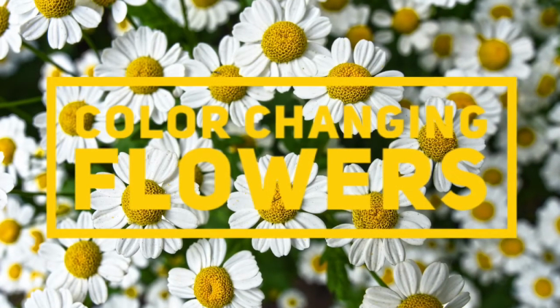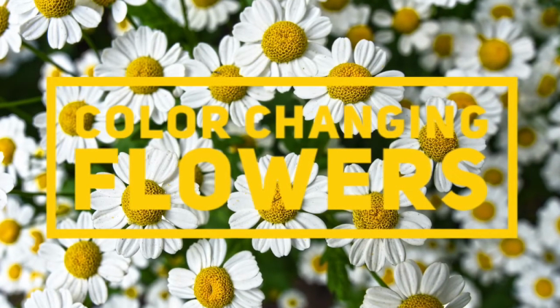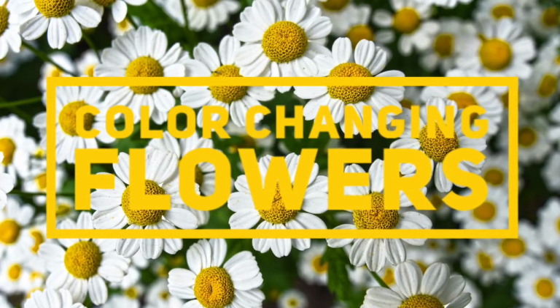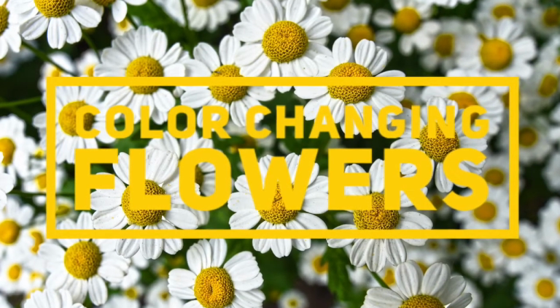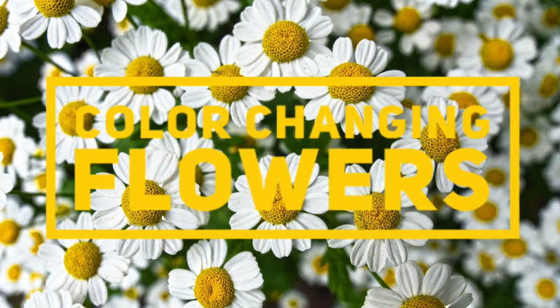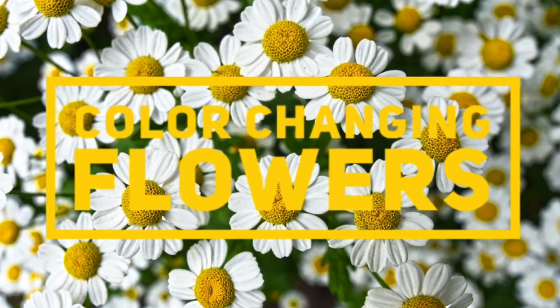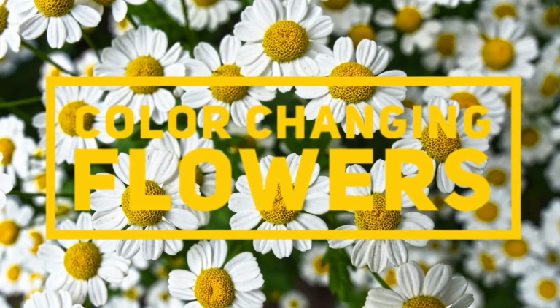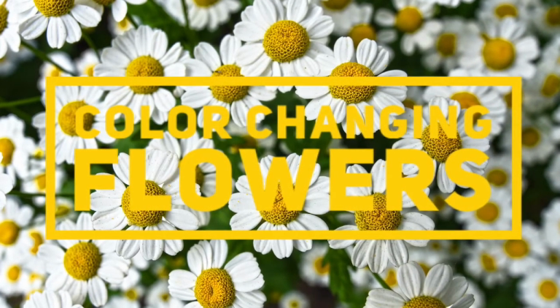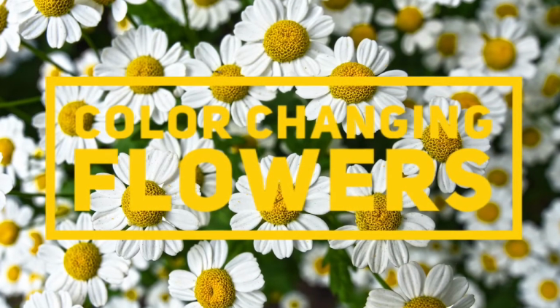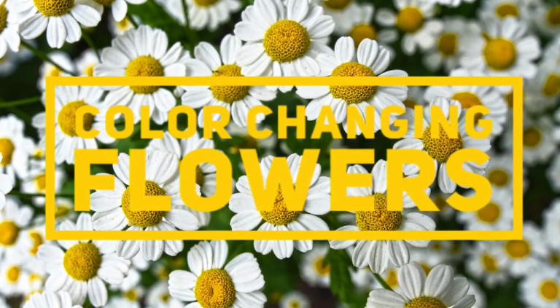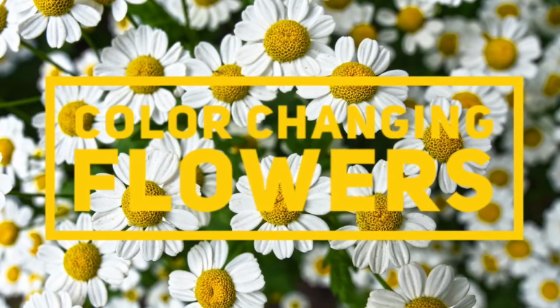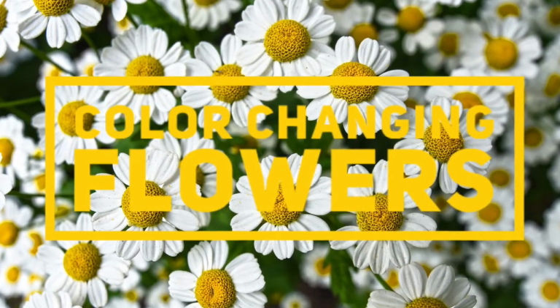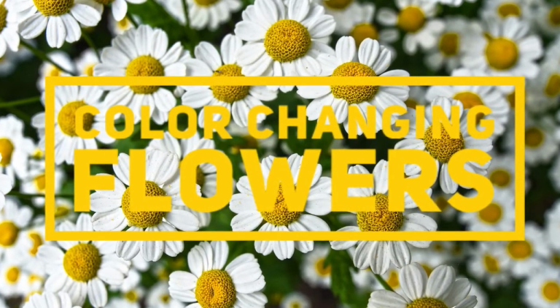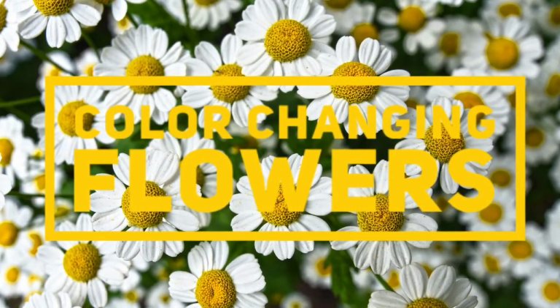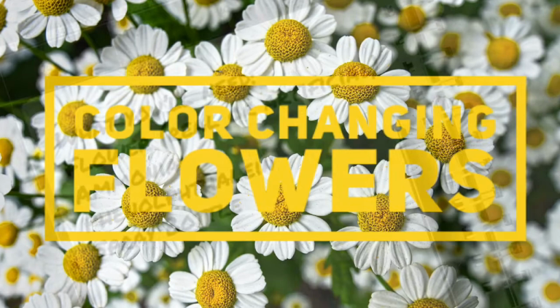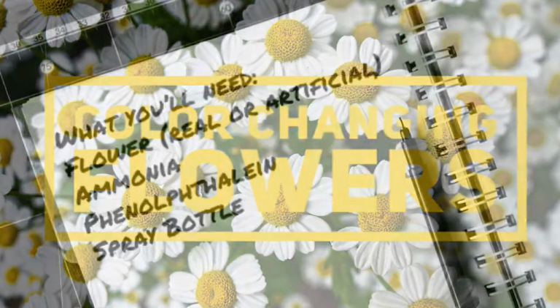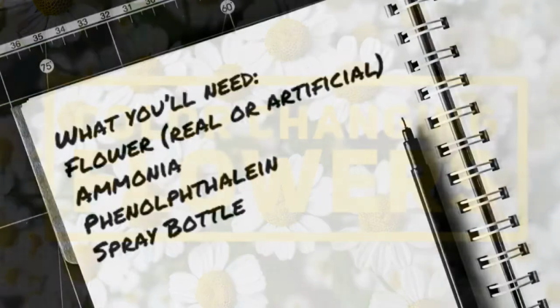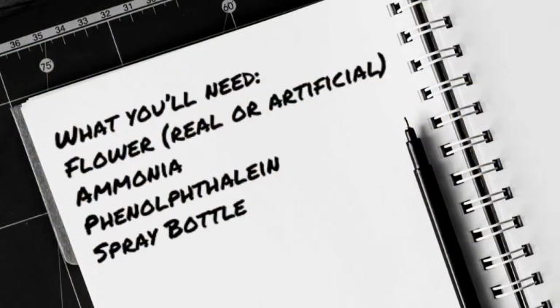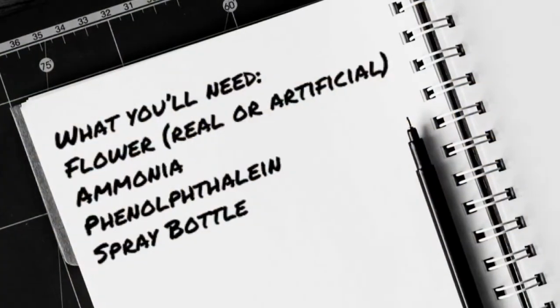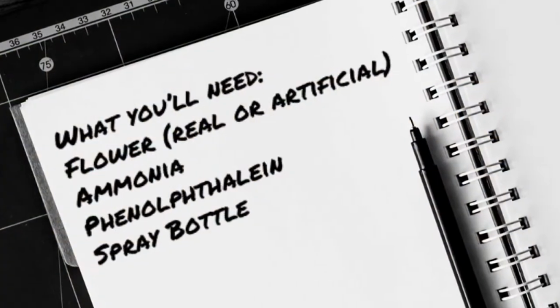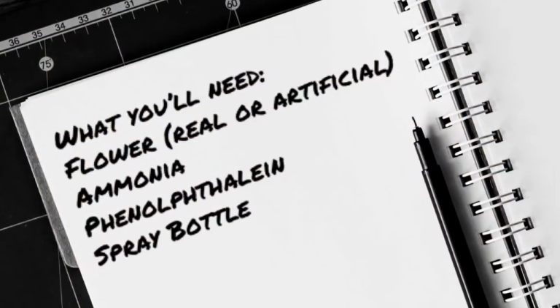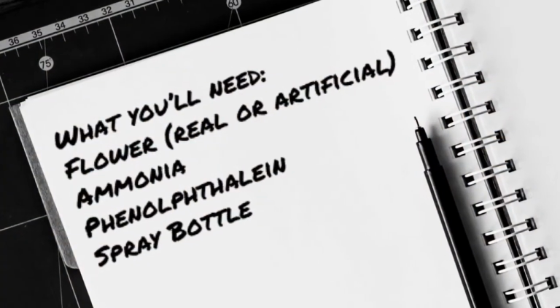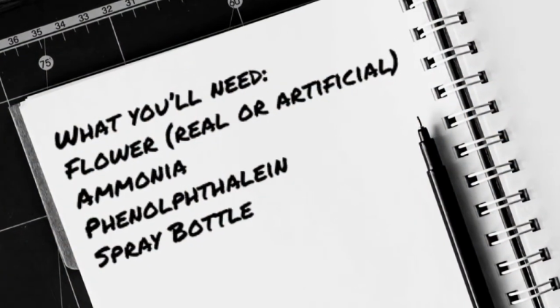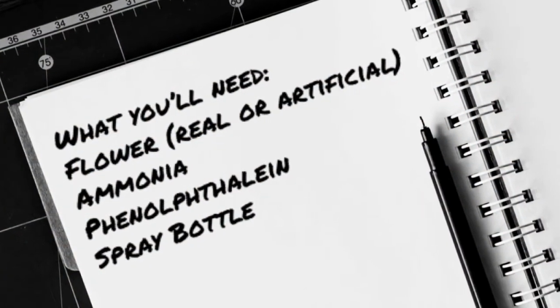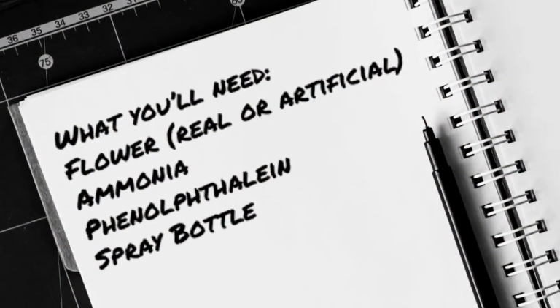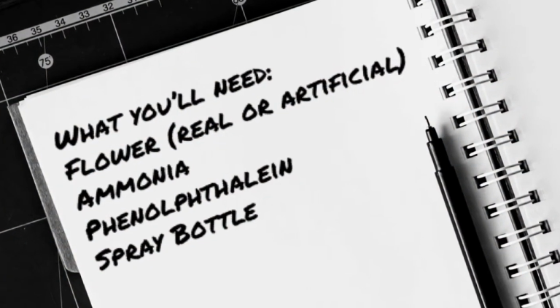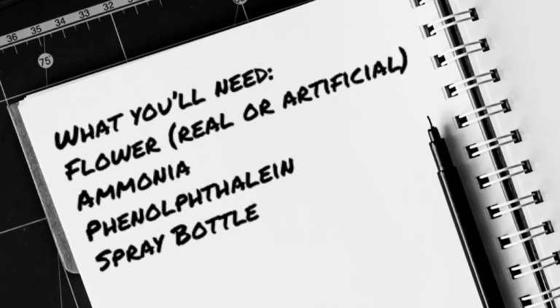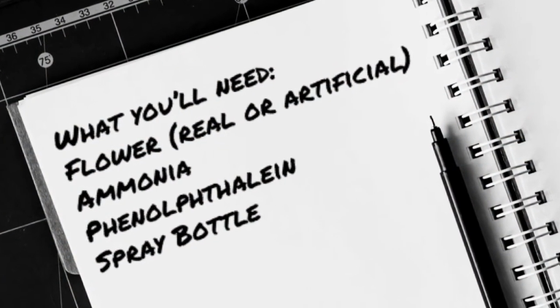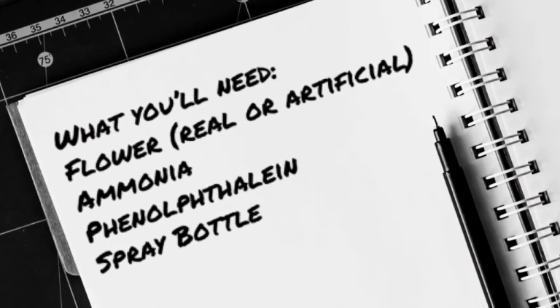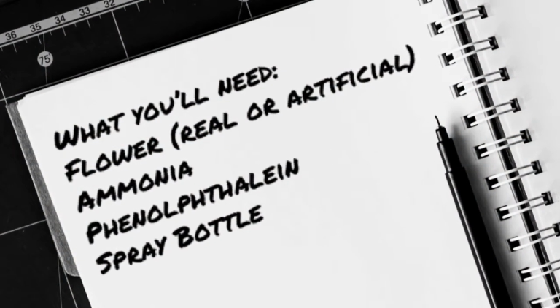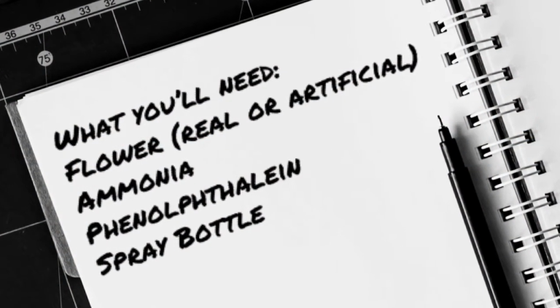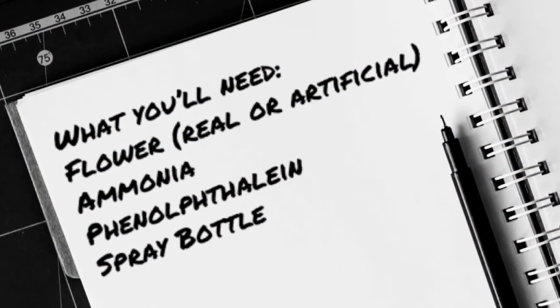Today, we're doing an experiment you've probably never seen before. It's called the Color Changing Flower.